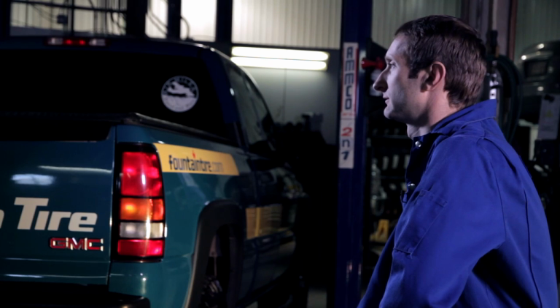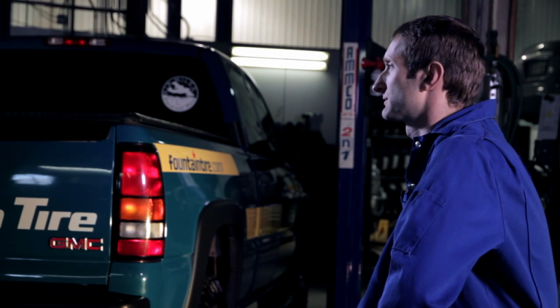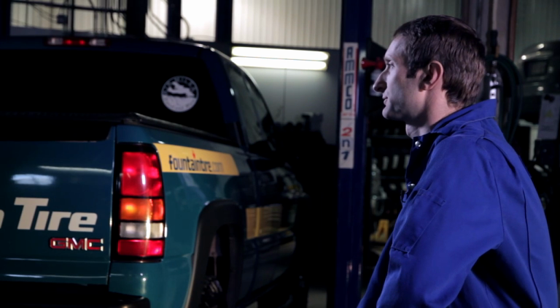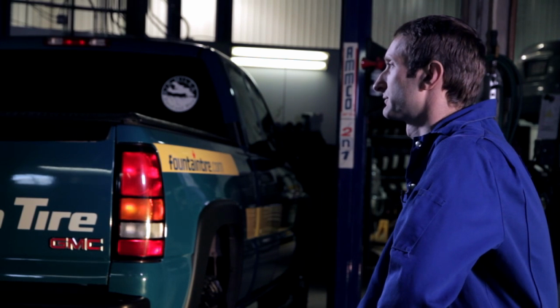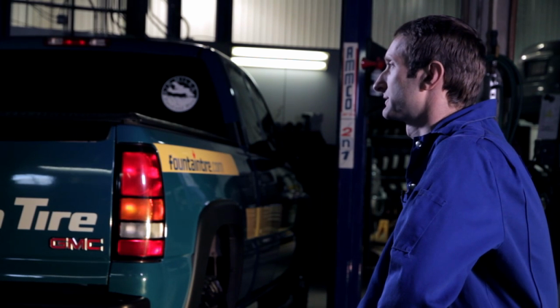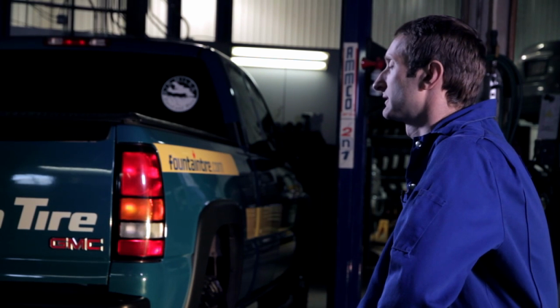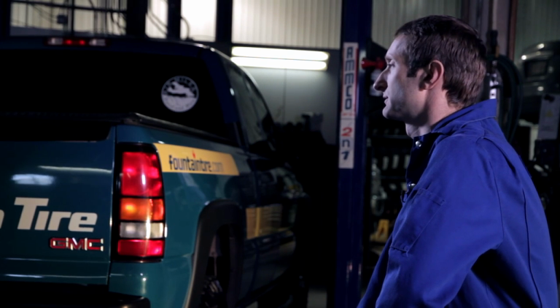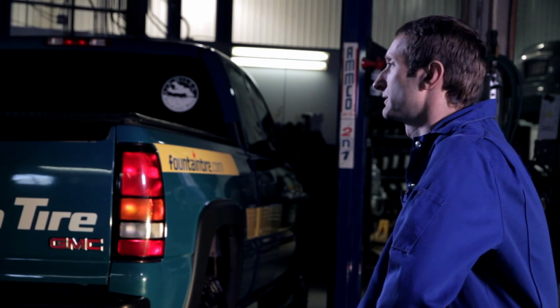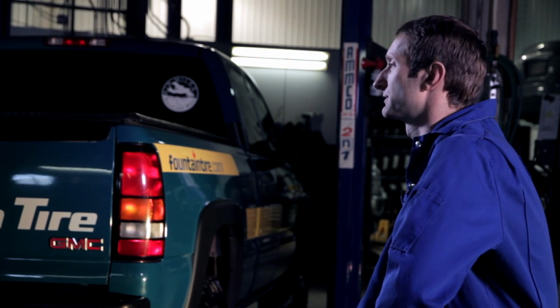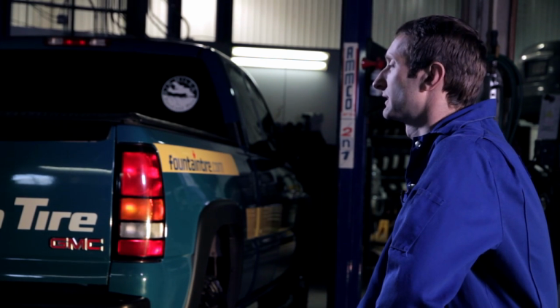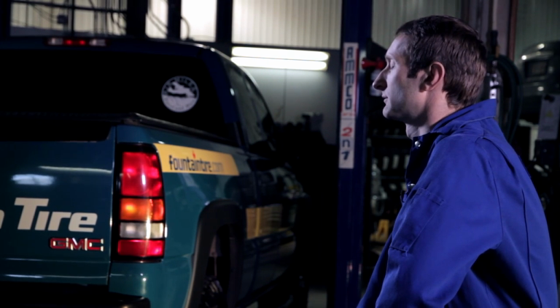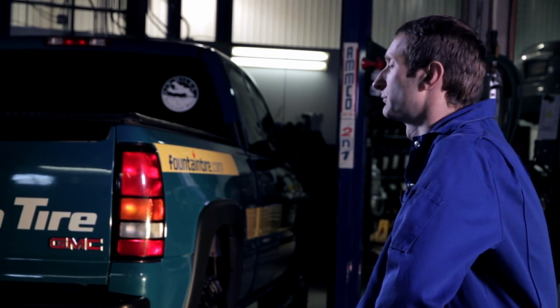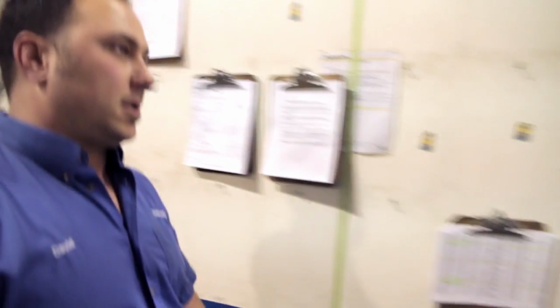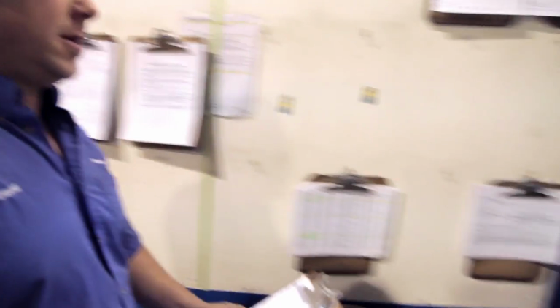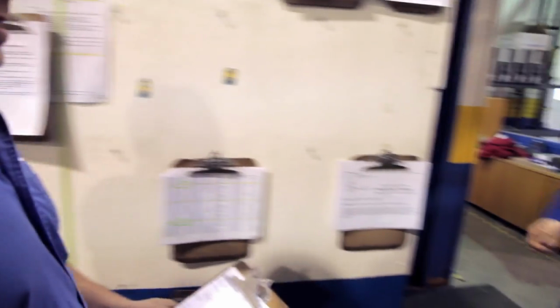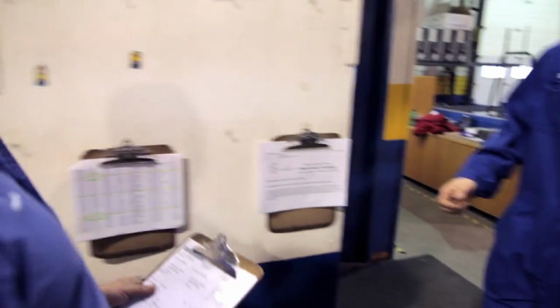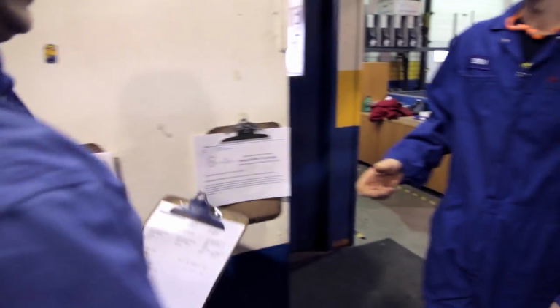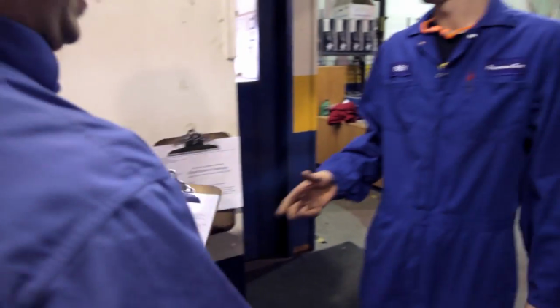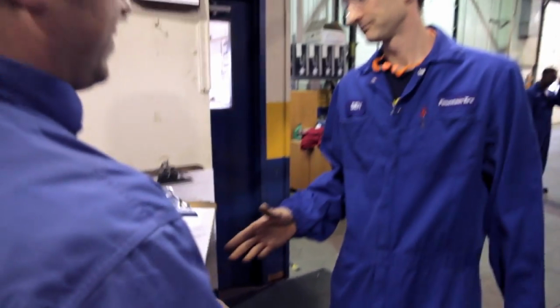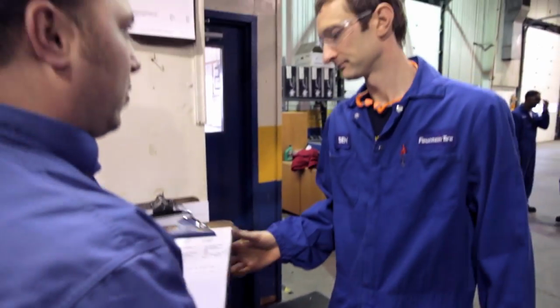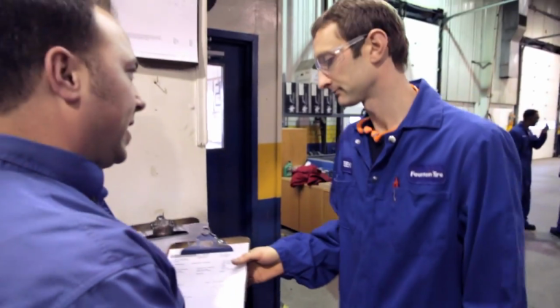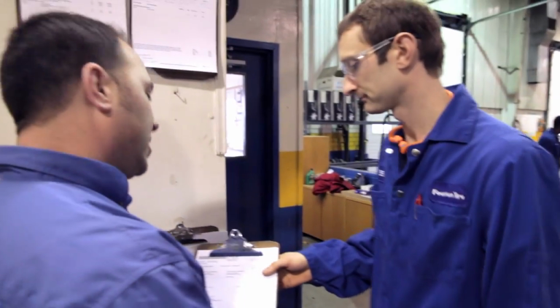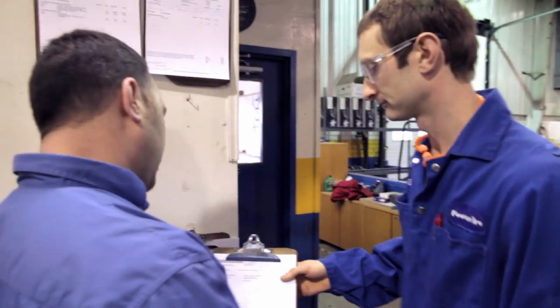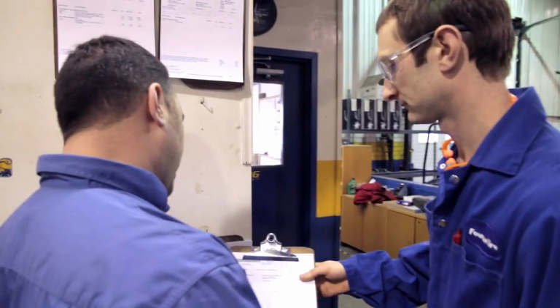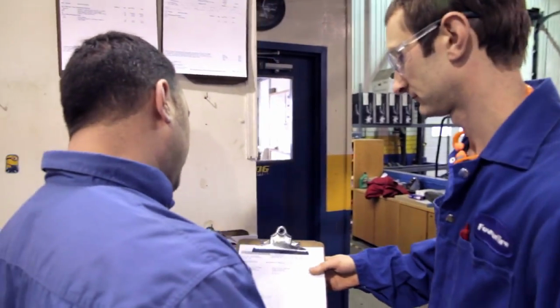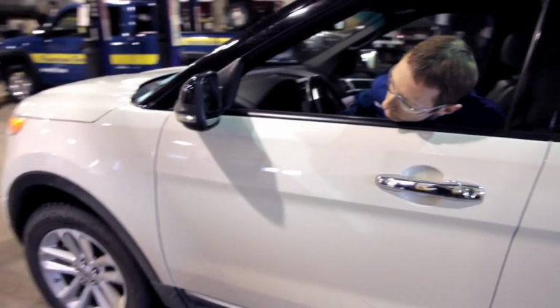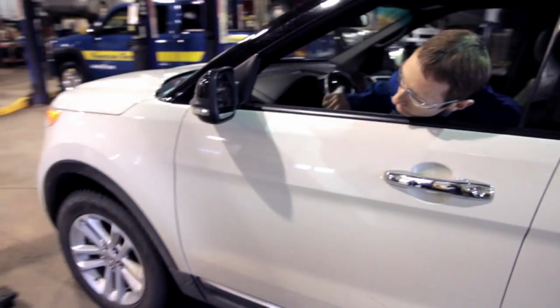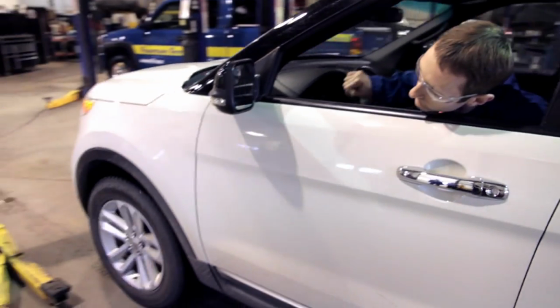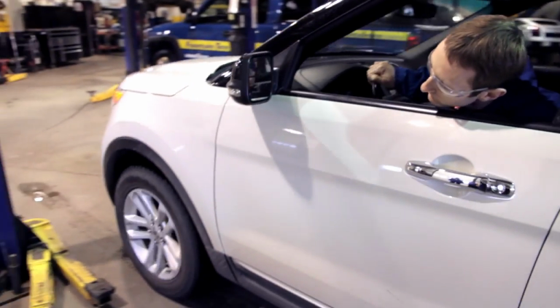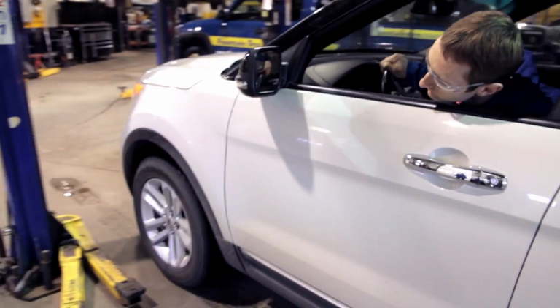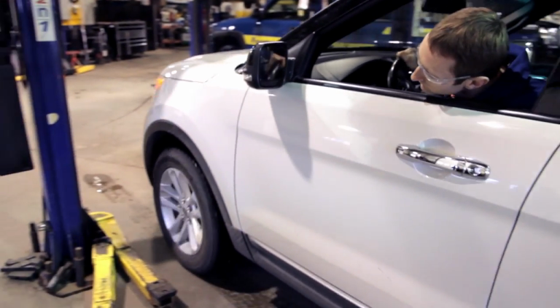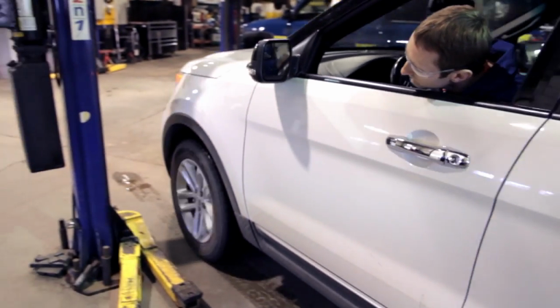As an Auto Service Technician, we usually bring in cars, diagnose problems with them, repair them, and get them back on the road as quick as we can.